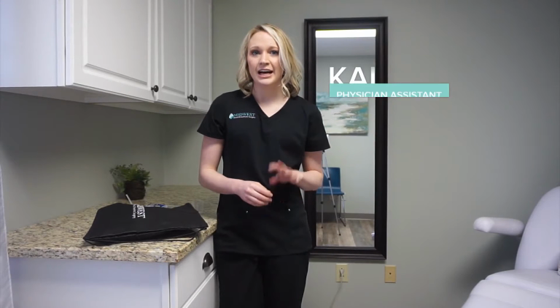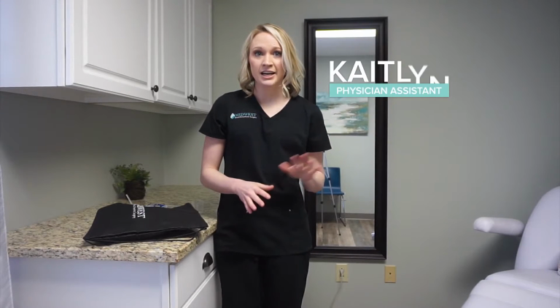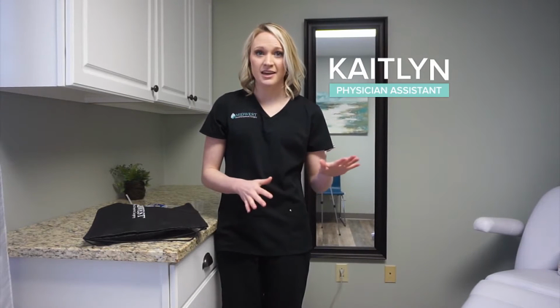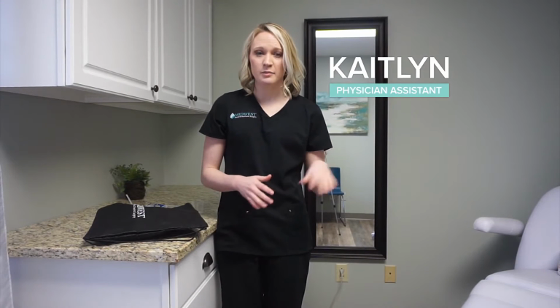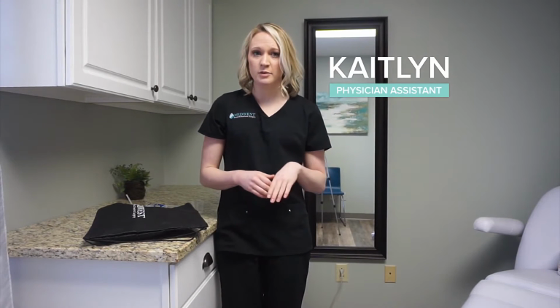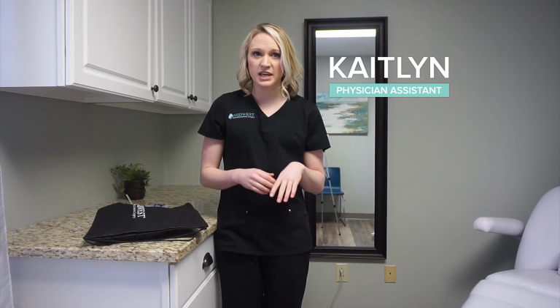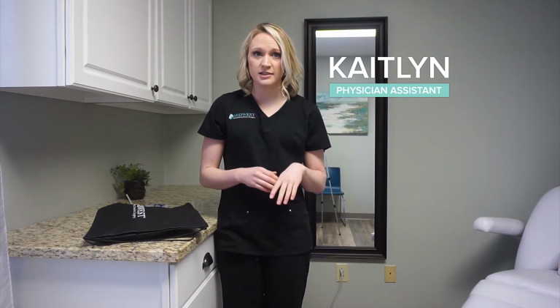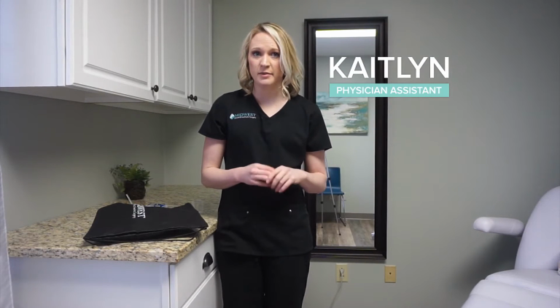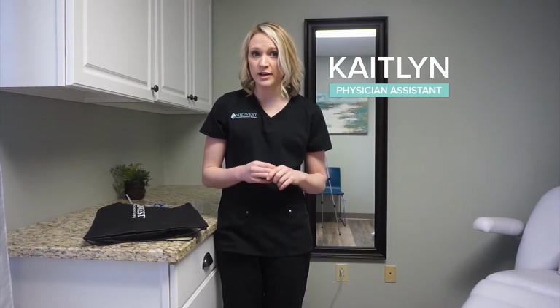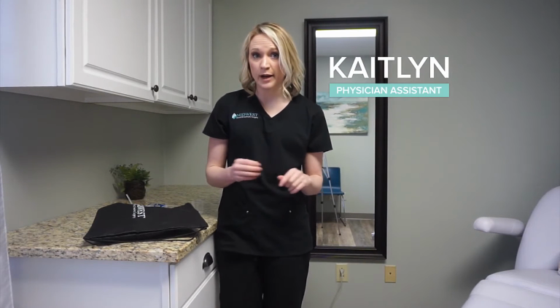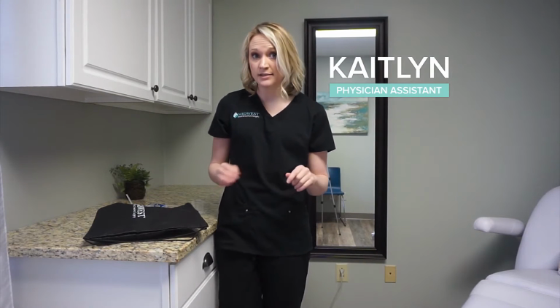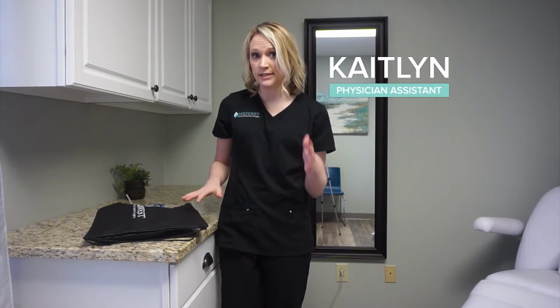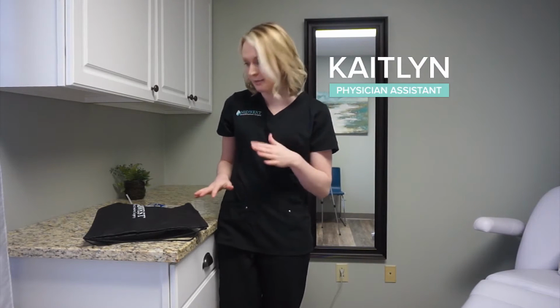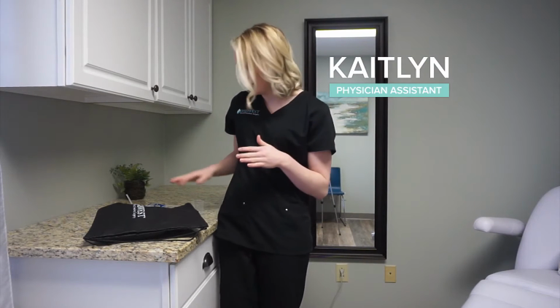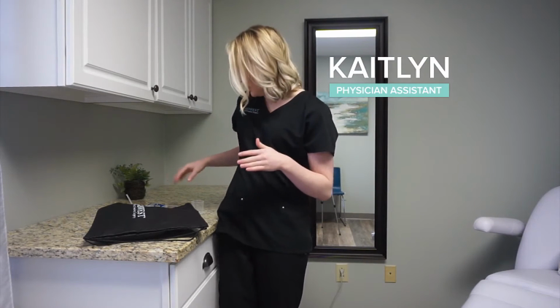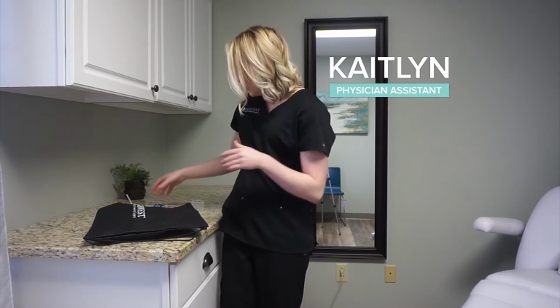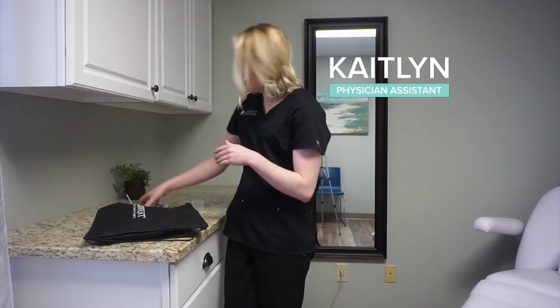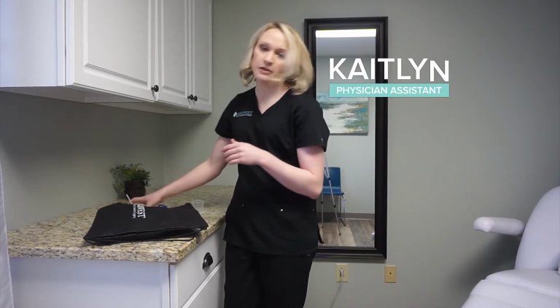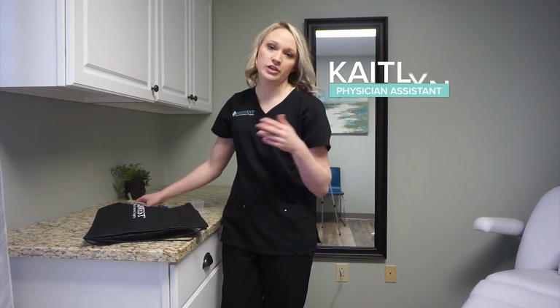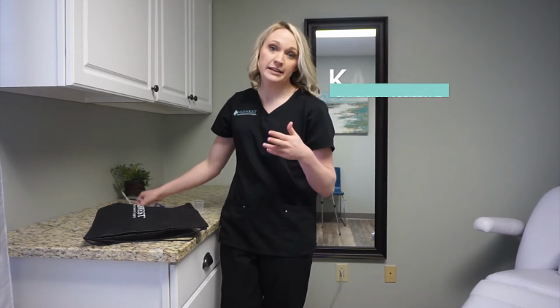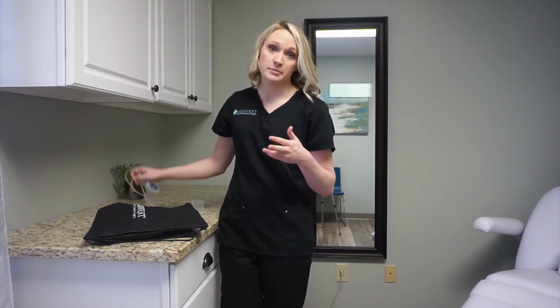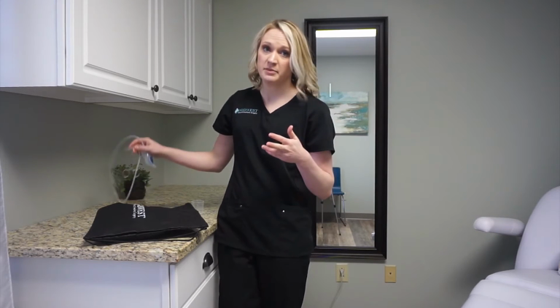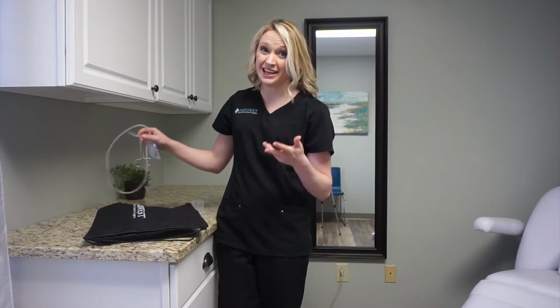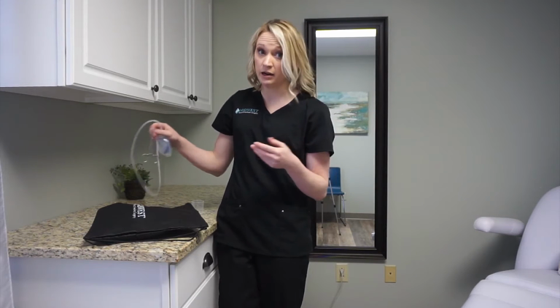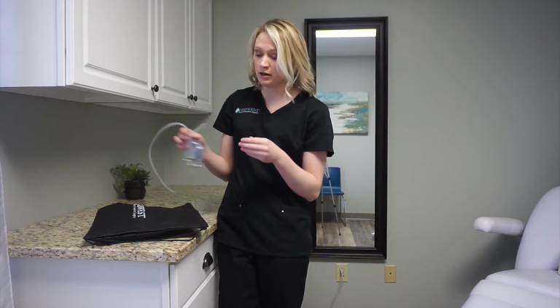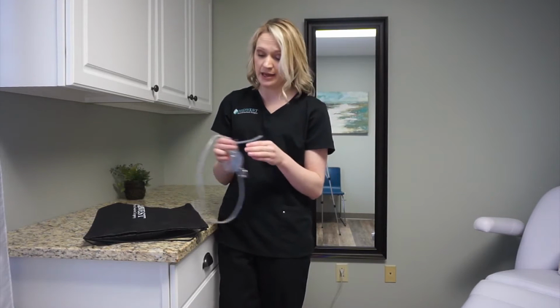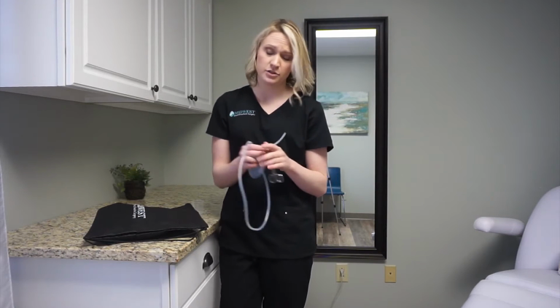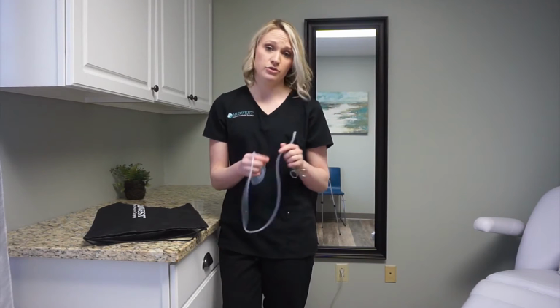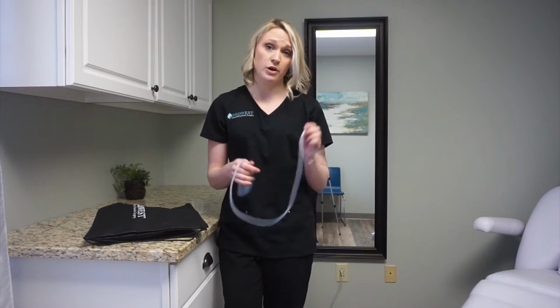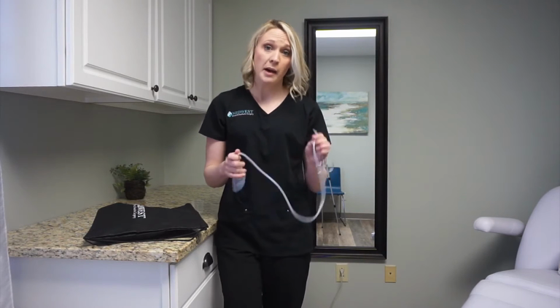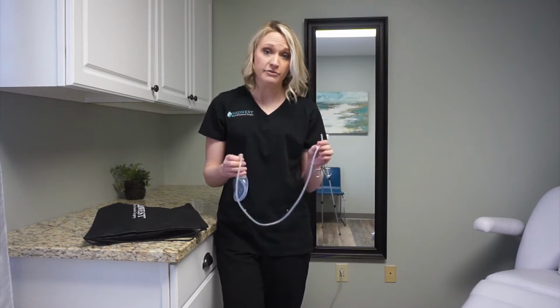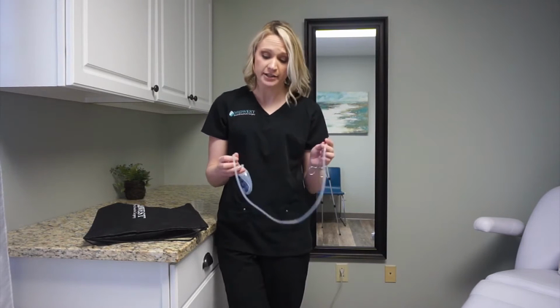Hi, I'm Caitlin. I'm one of the PAs here at Midwest Breast, and today I'm going to talk a little bit about drains and some of the care that we ask you to do while you have drains.